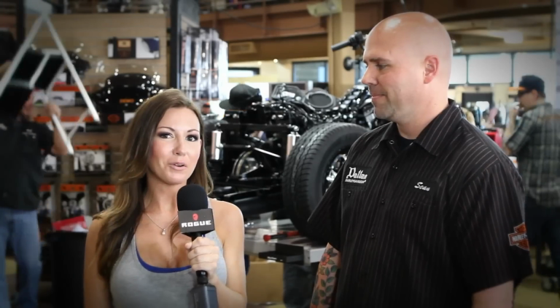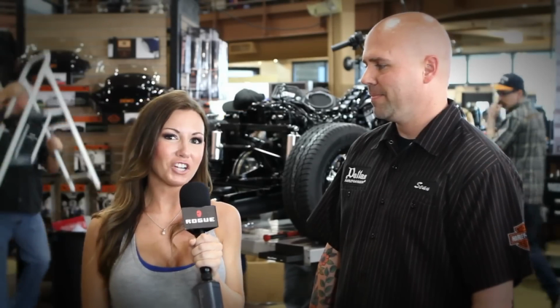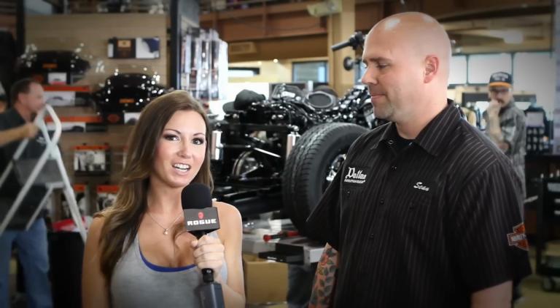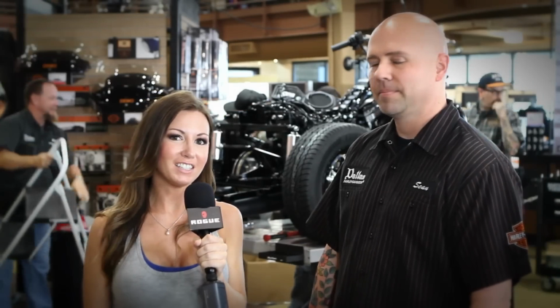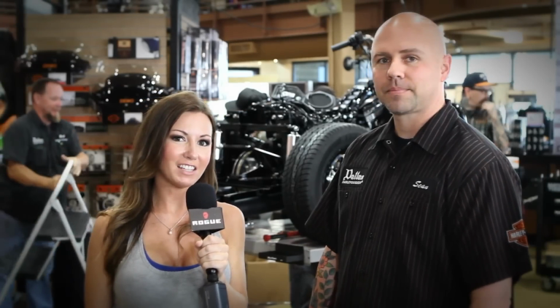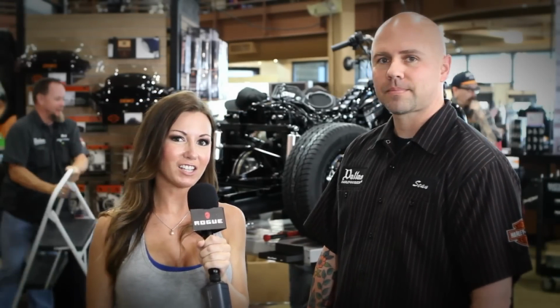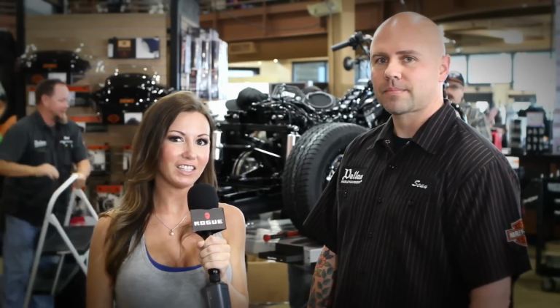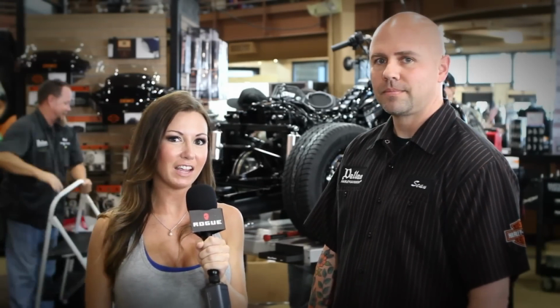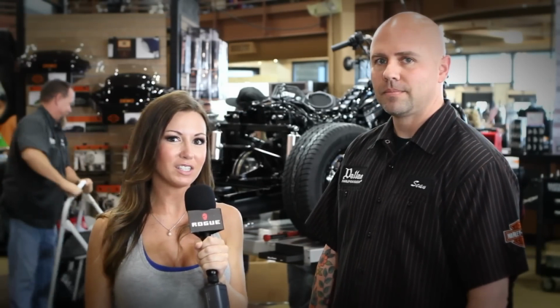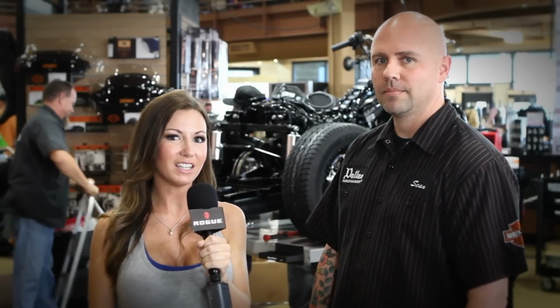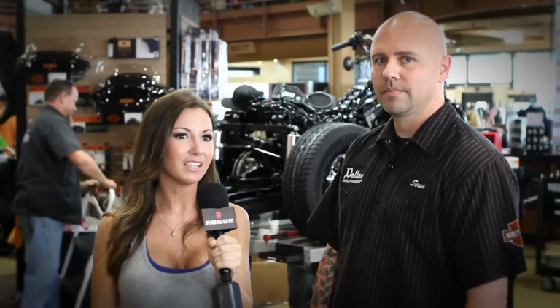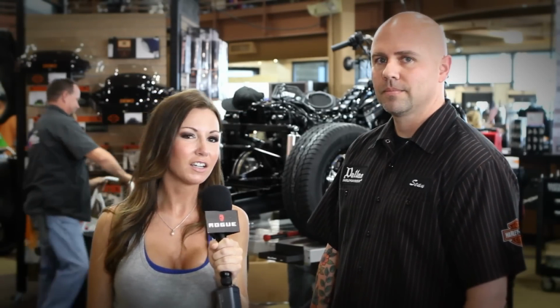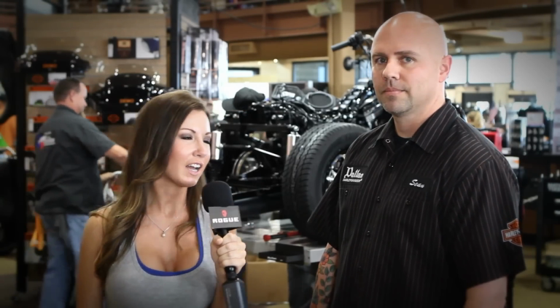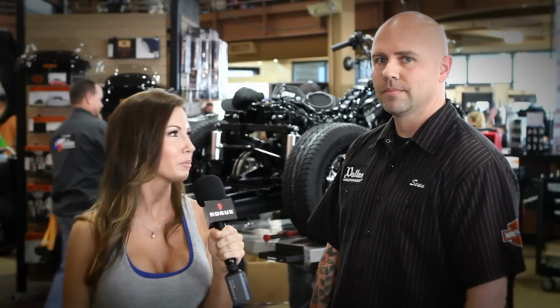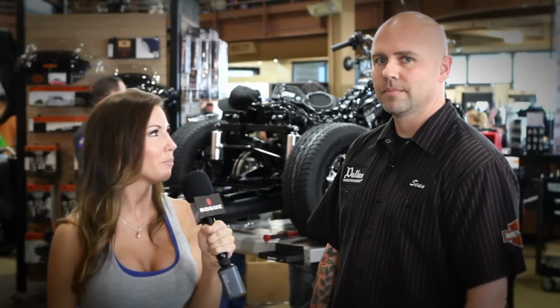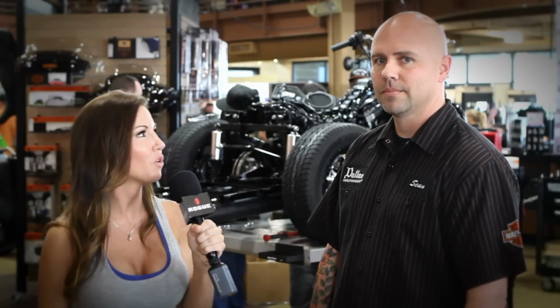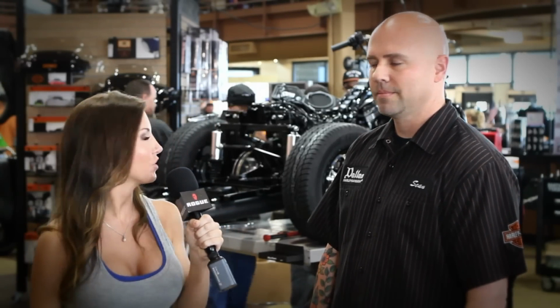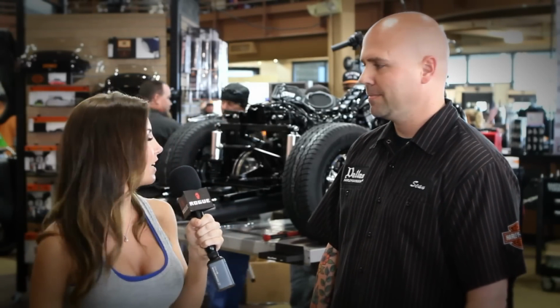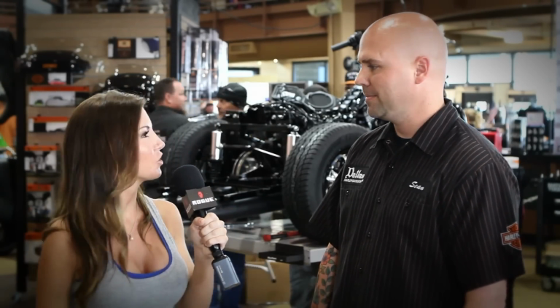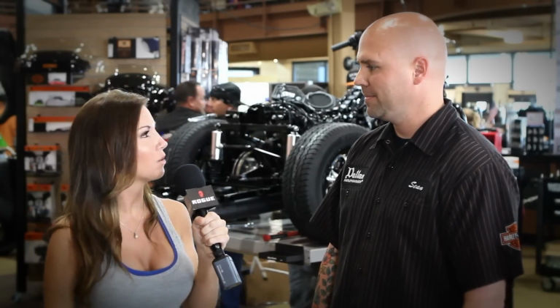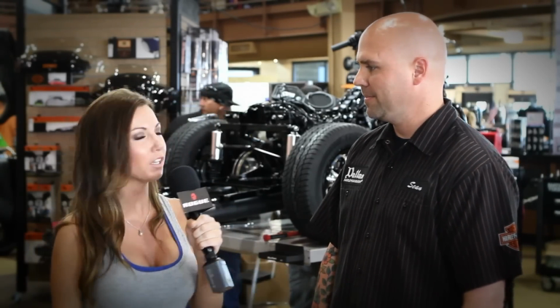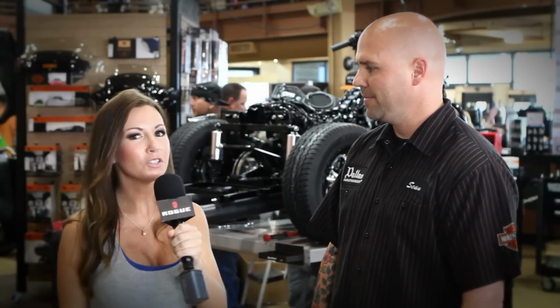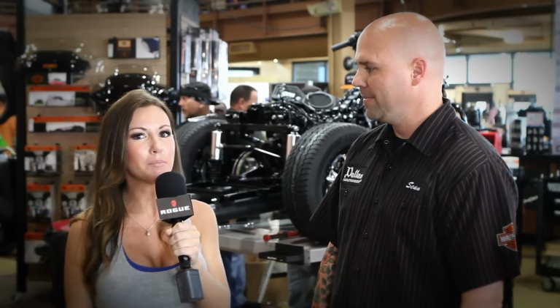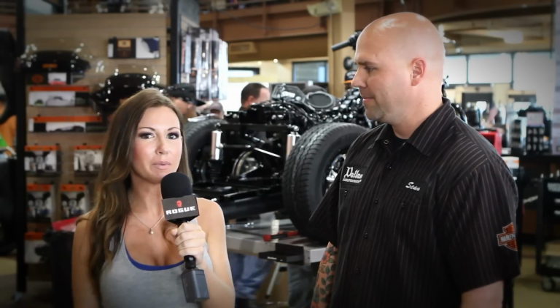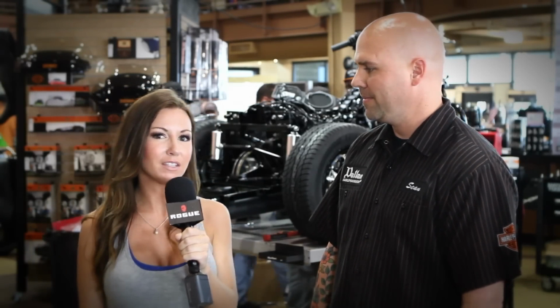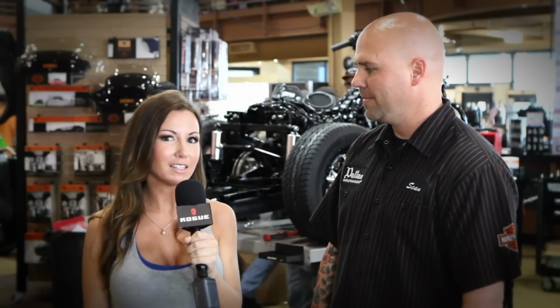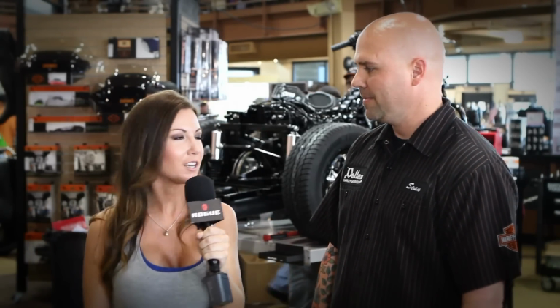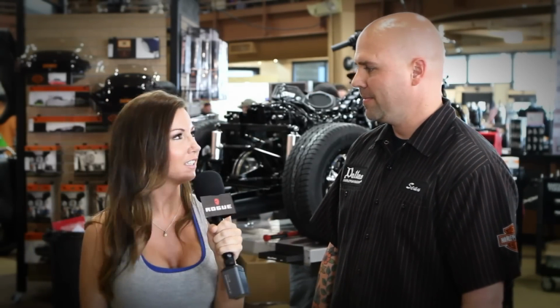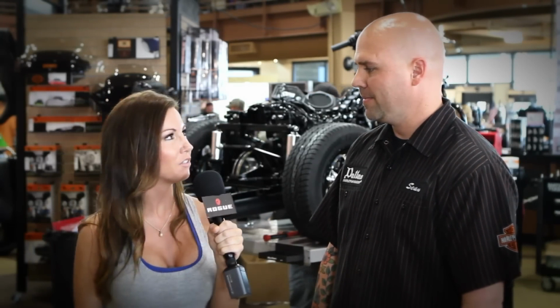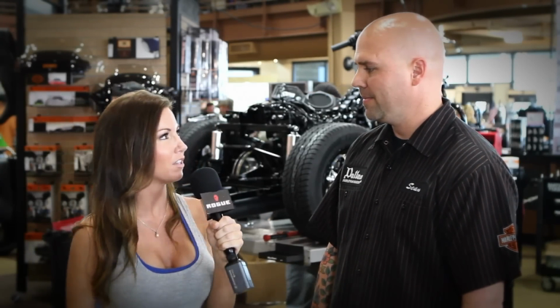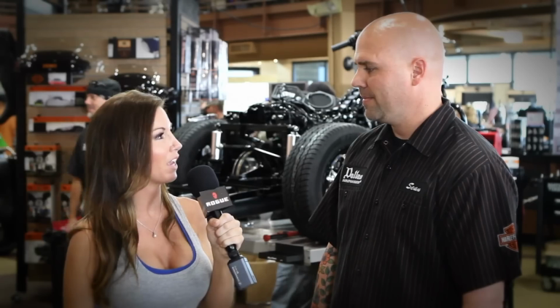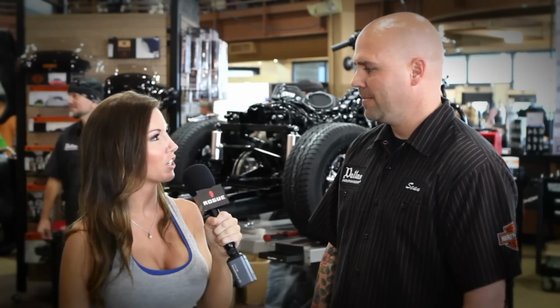We're here with Shawn at Dallas Harley-Davidson, and I'm going to ask him a couple questions today. Shawn, what can you tell me about the Dallas Harley-Davidson location?